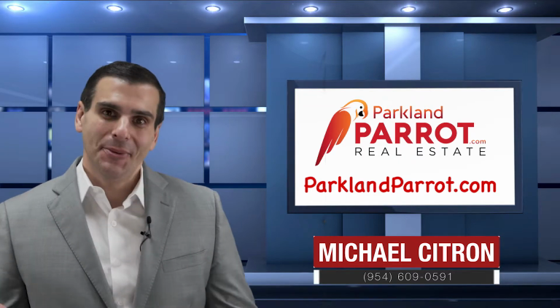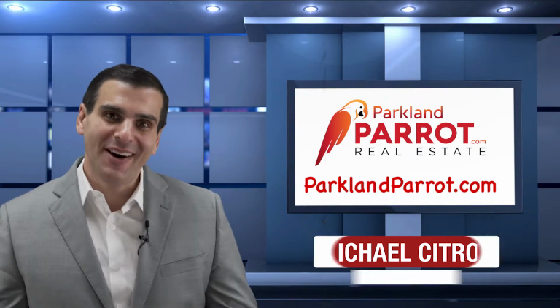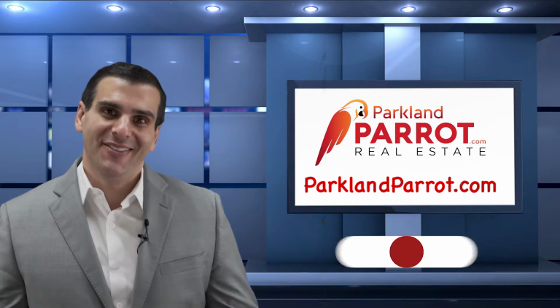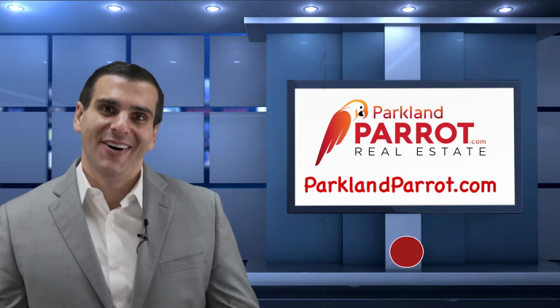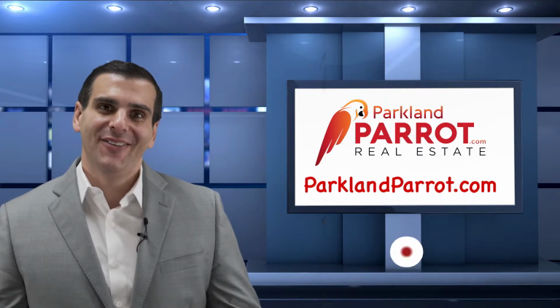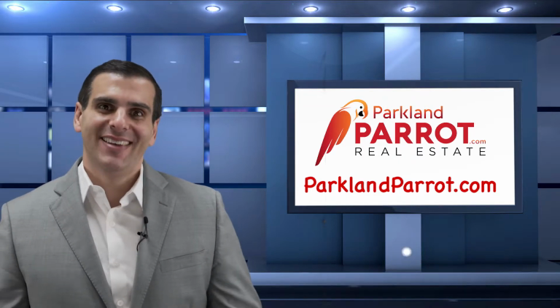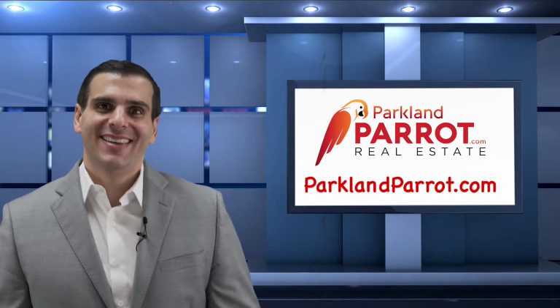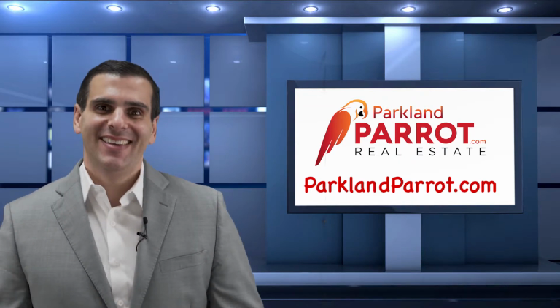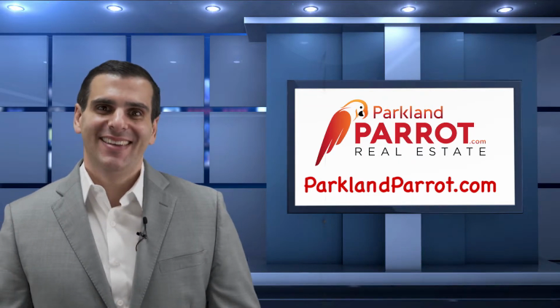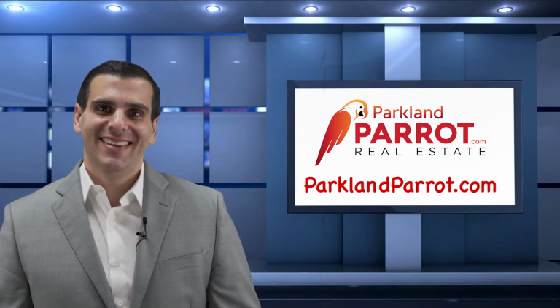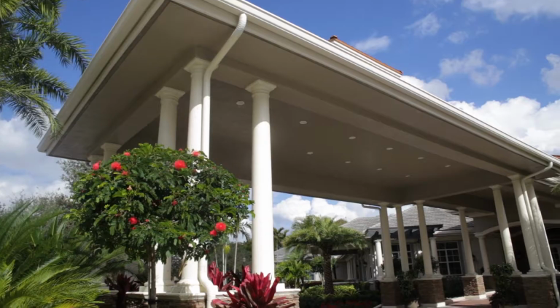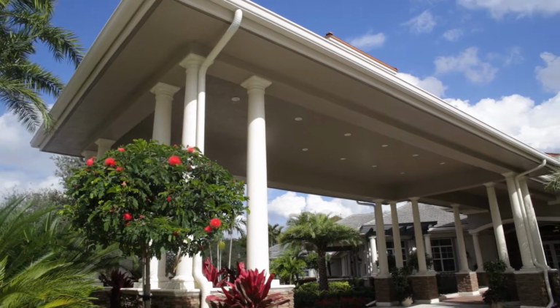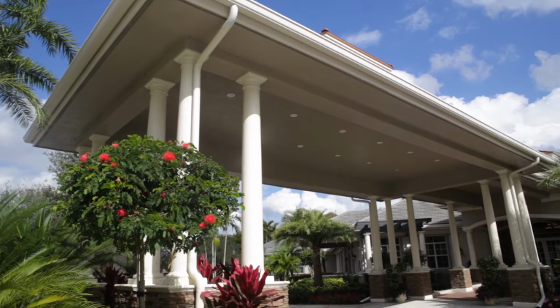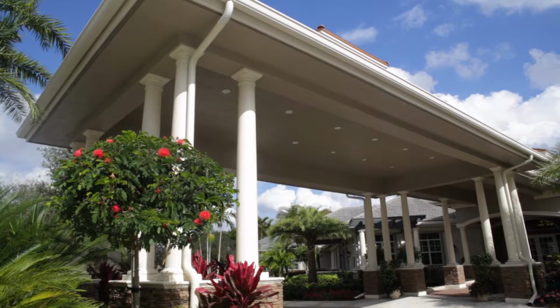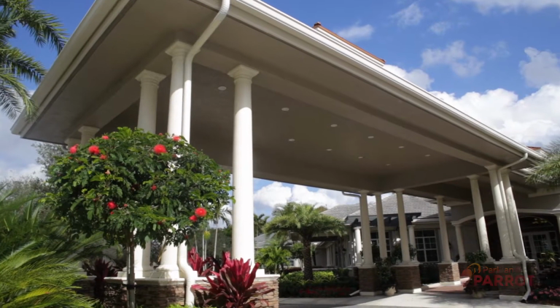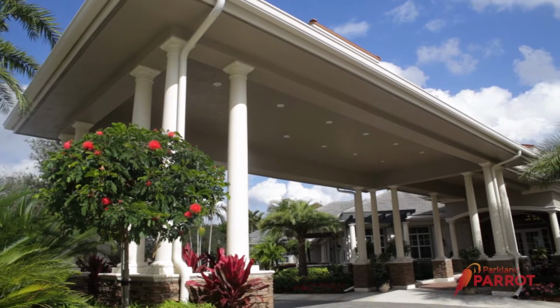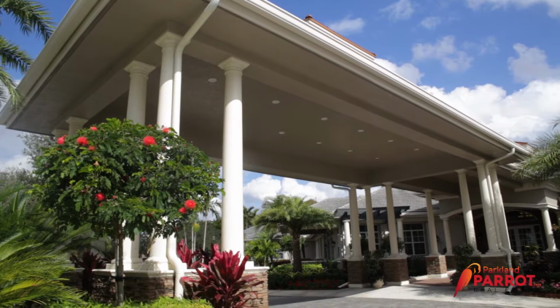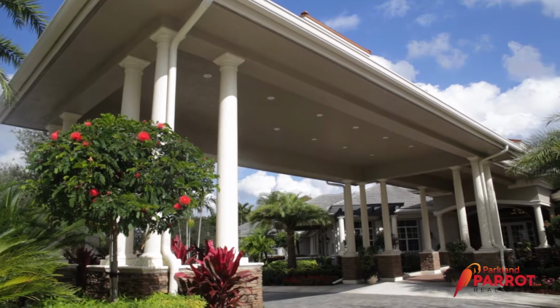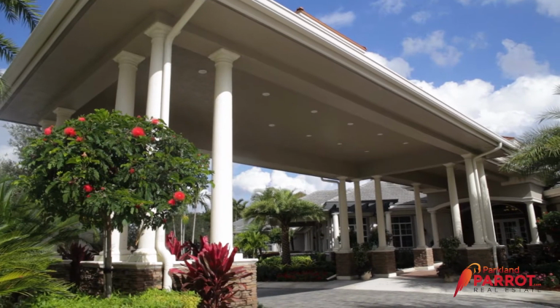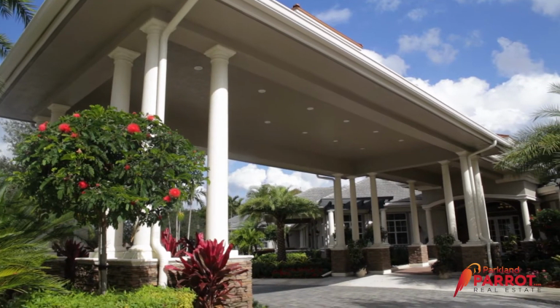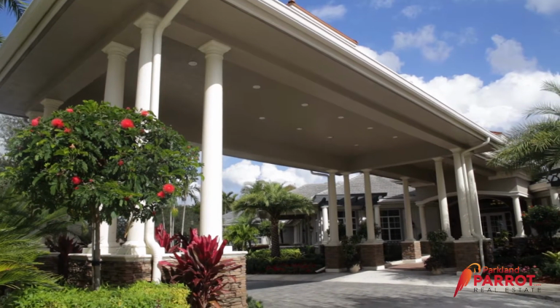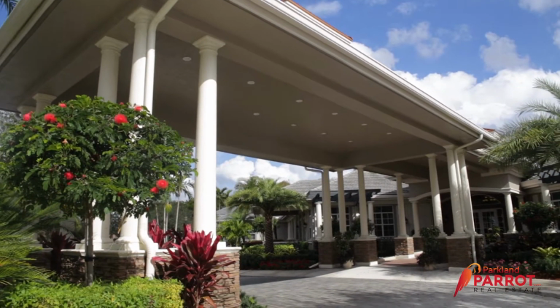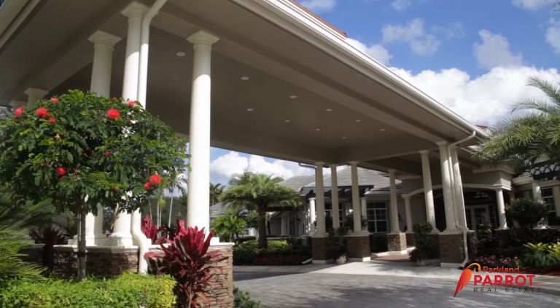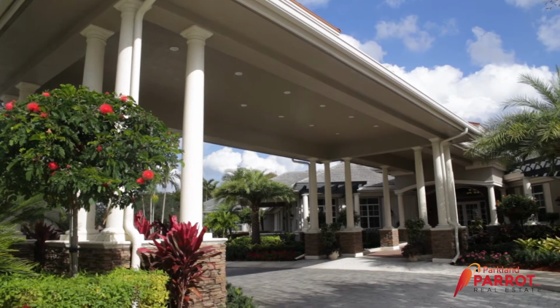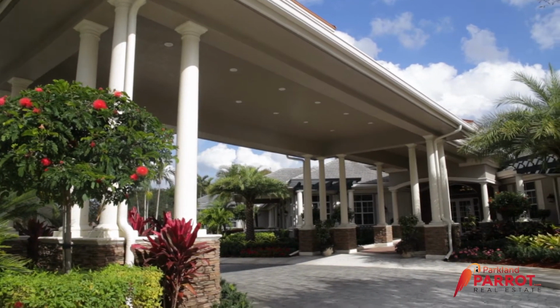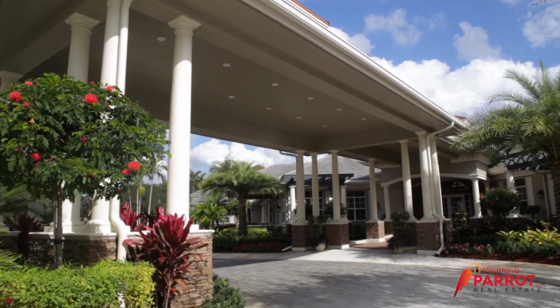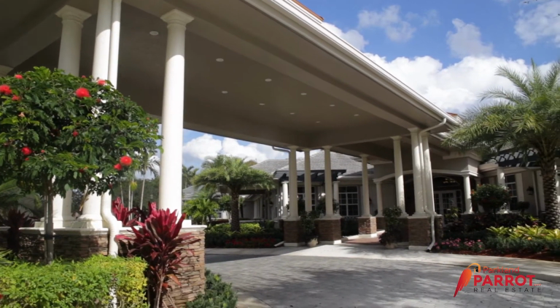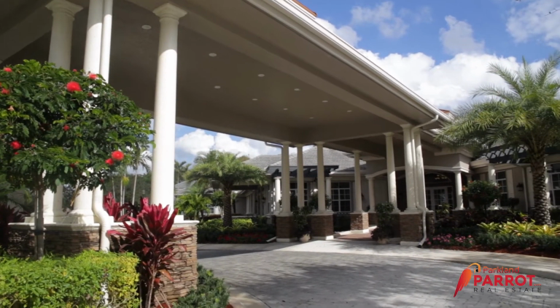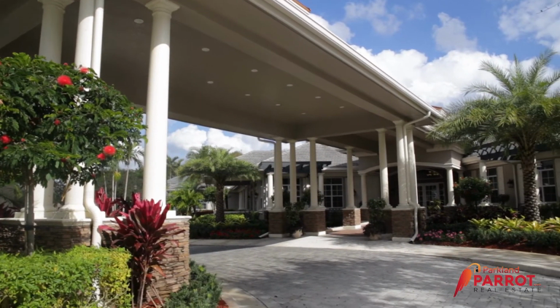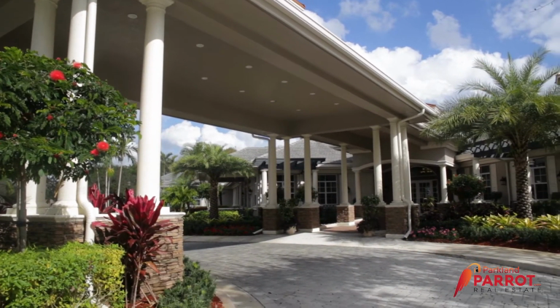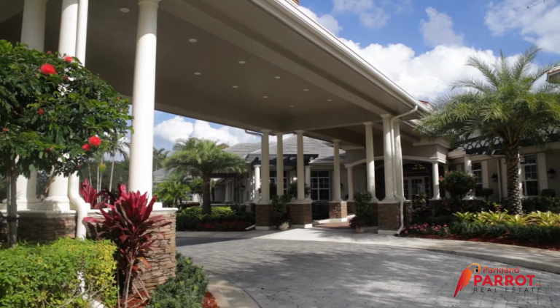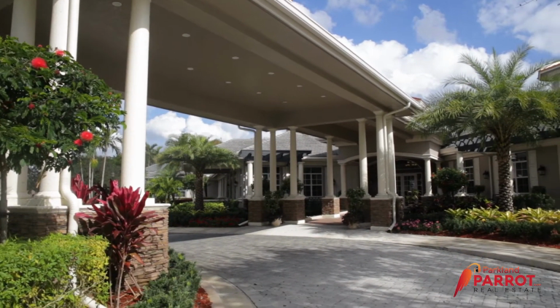Welcome home. Welcome to Parkland Isles. I live here, I'd love to see your family live here too.